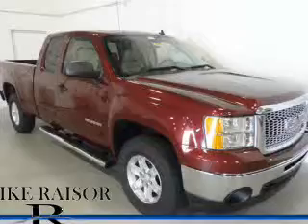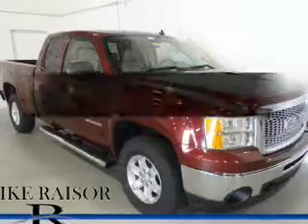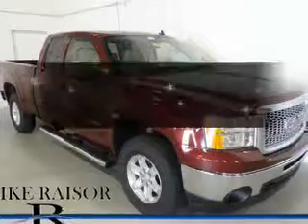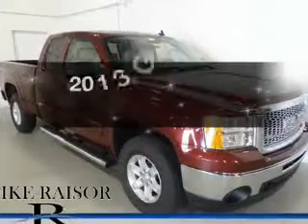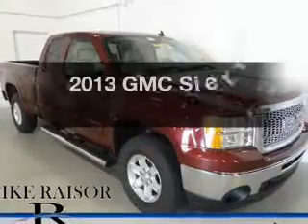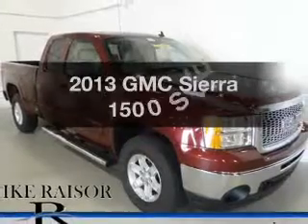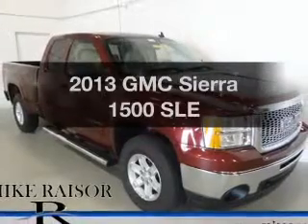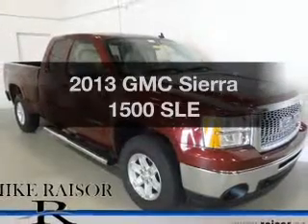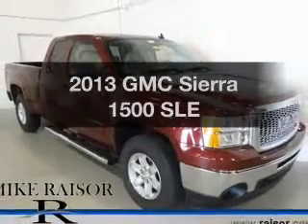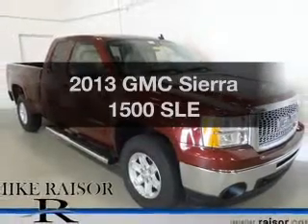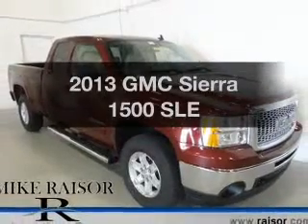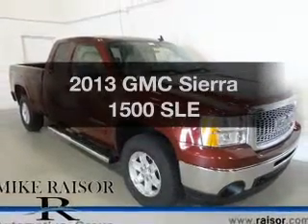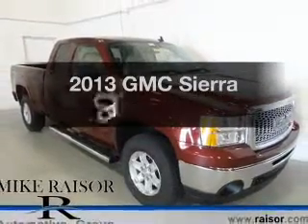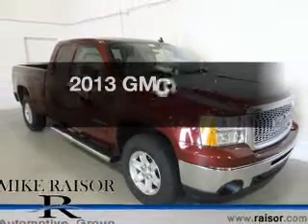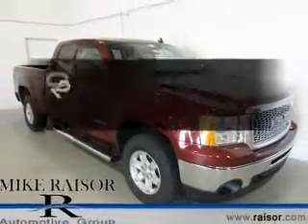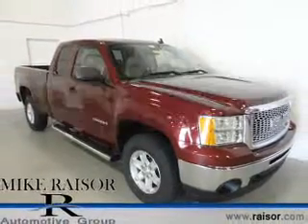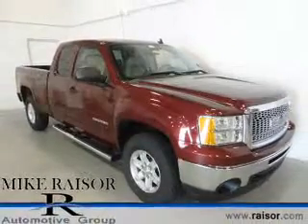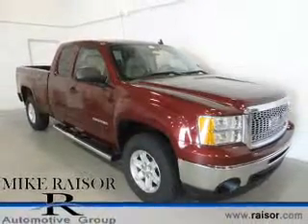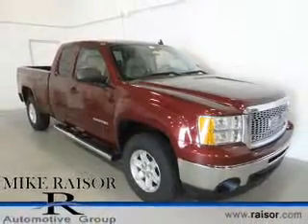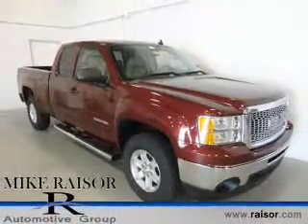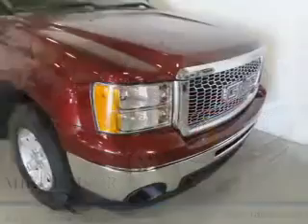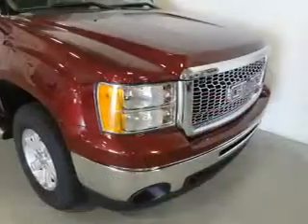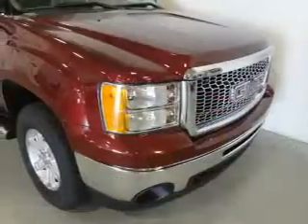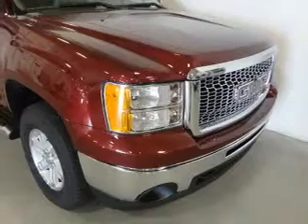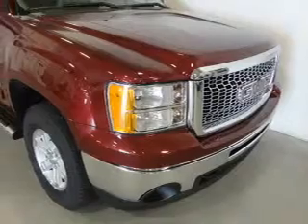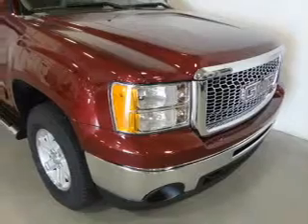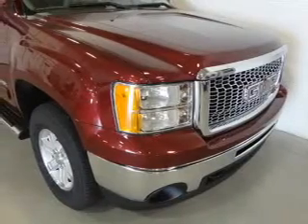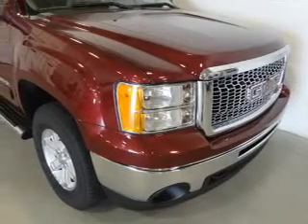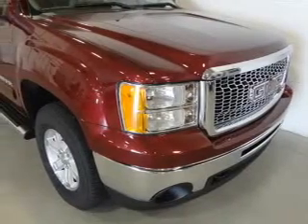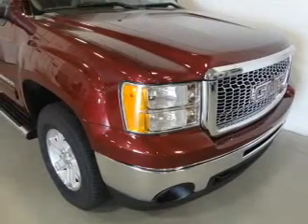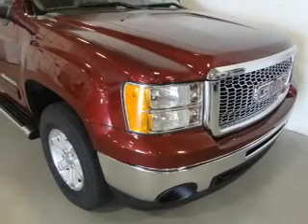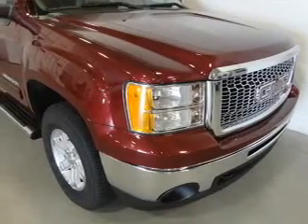Presenting the 2013 GMC Sierra 1500. Travel the roads in style and comfort in this great vehicle.